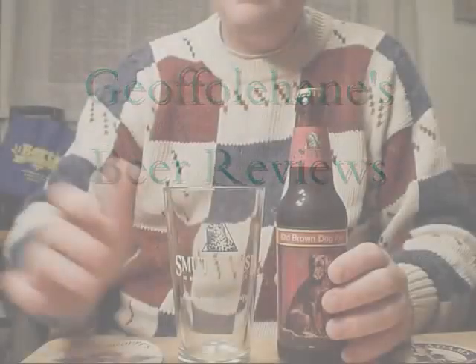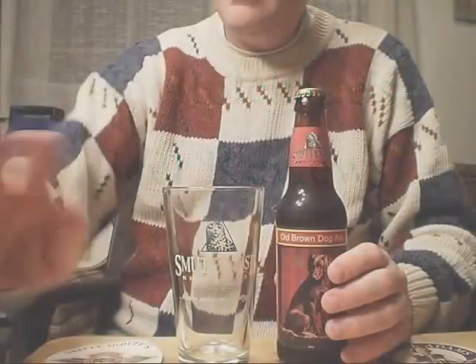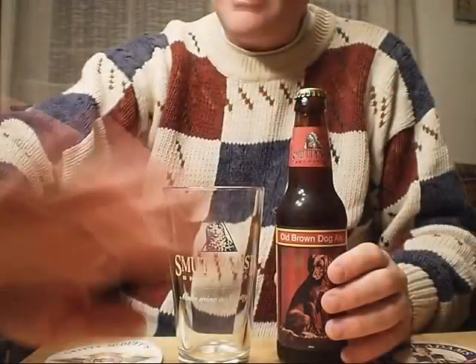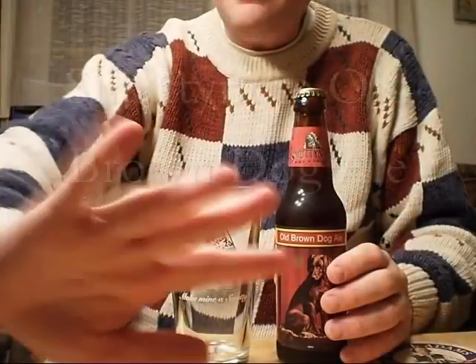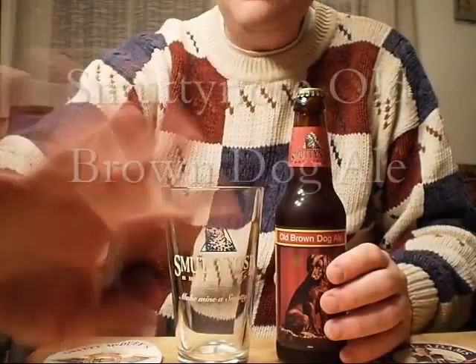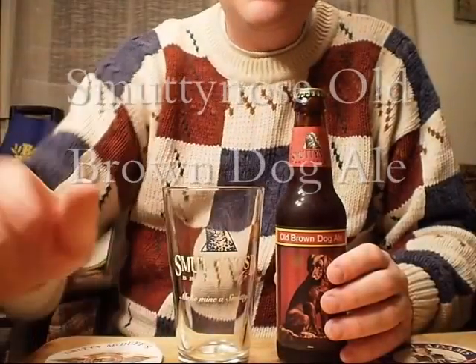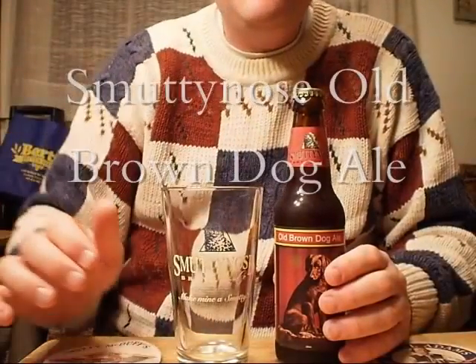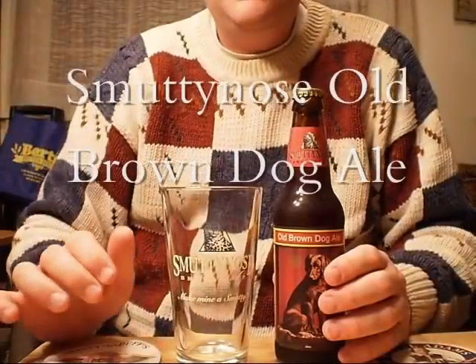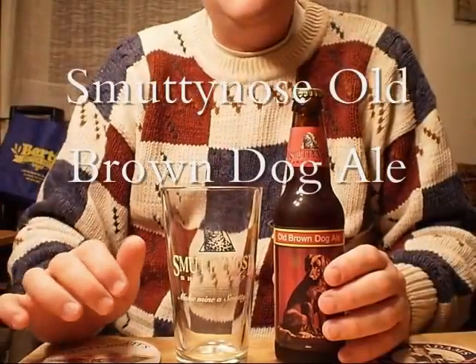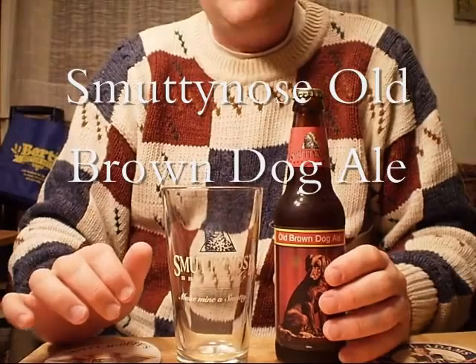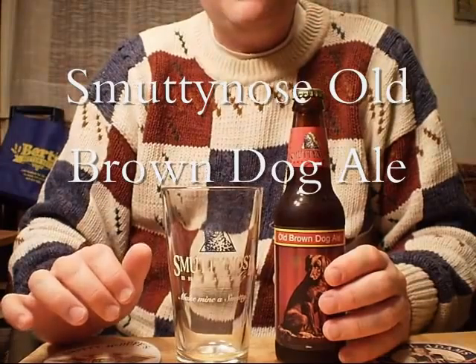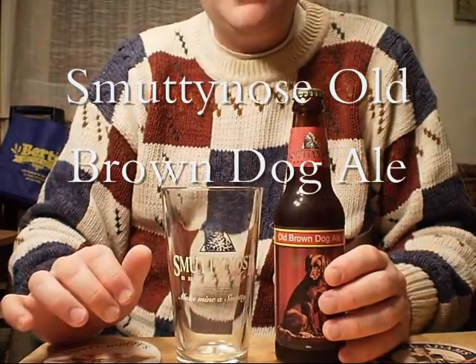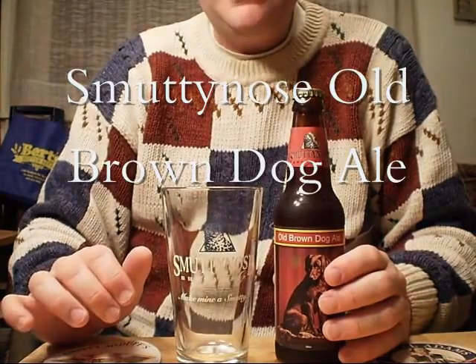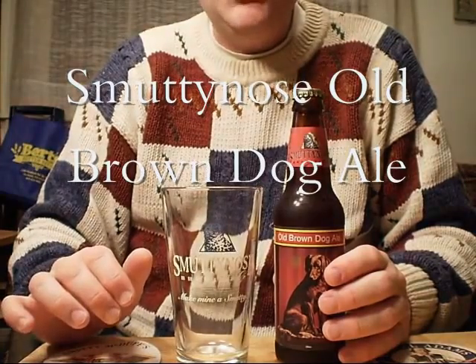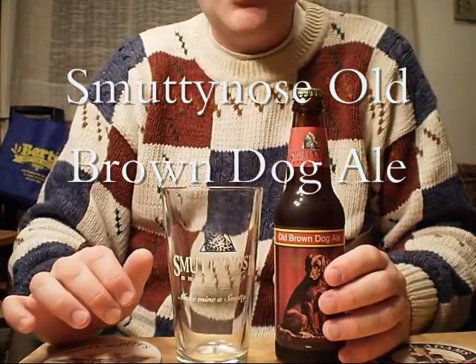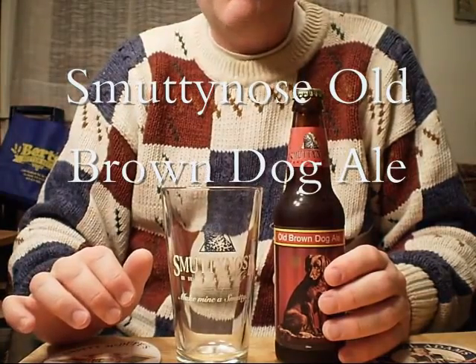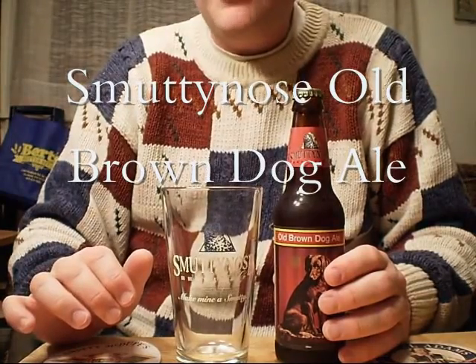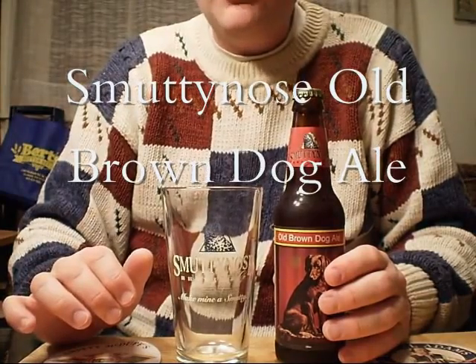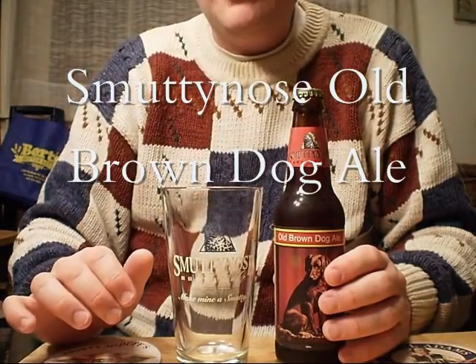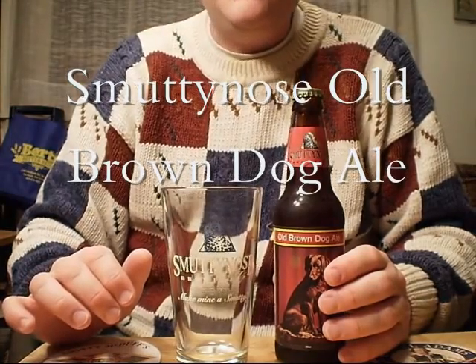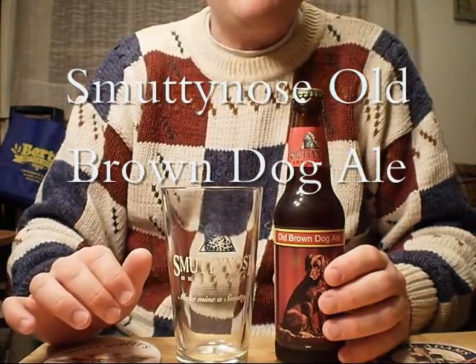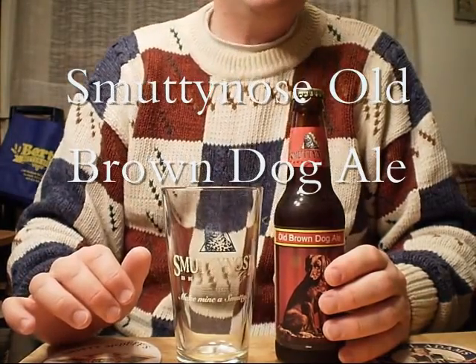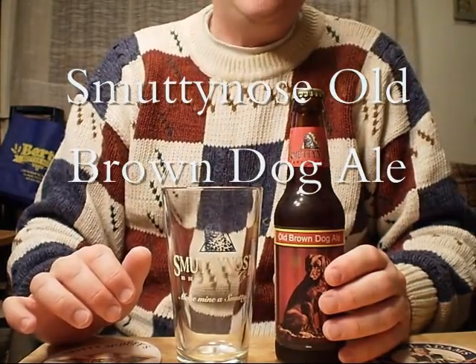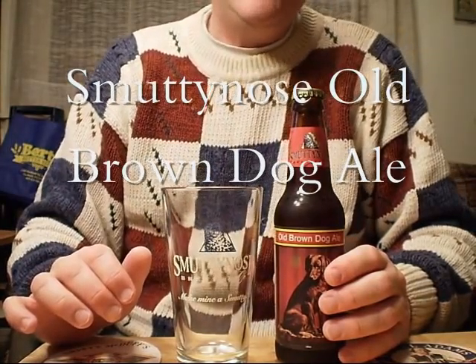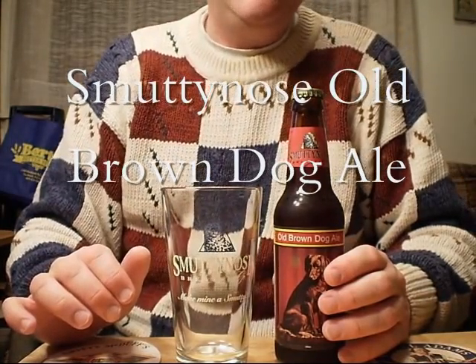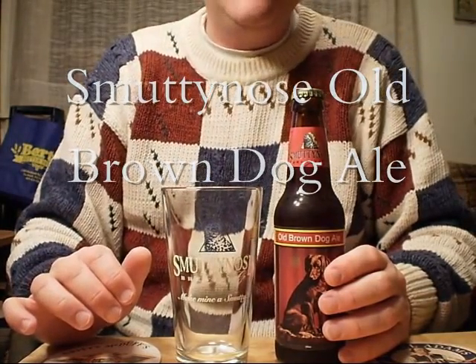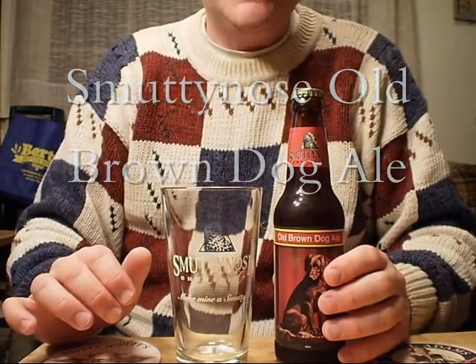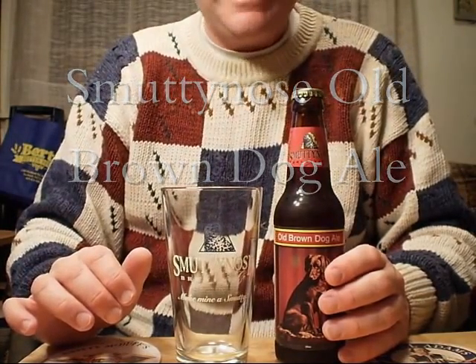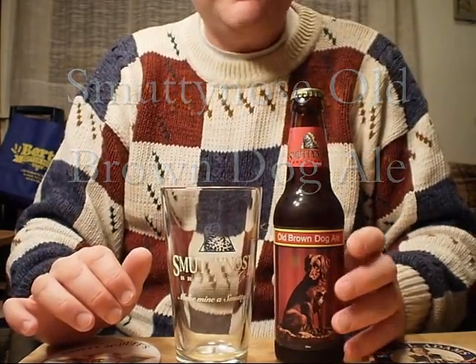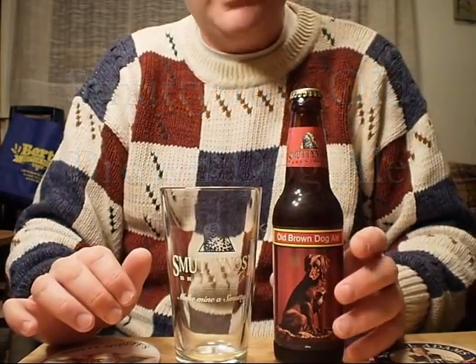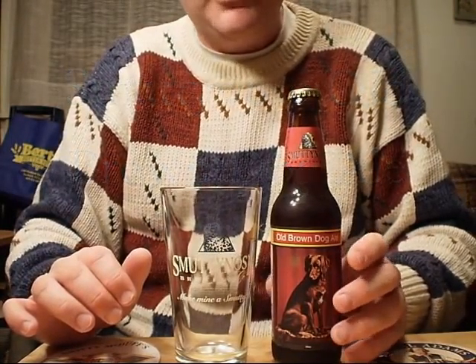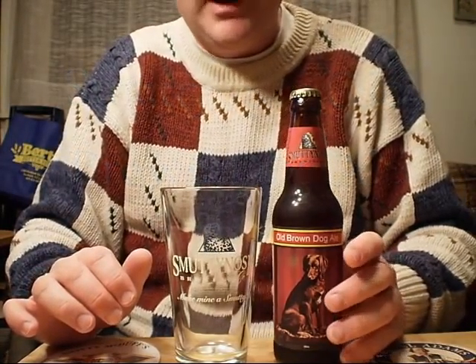Hey there YouTube, Jeff Olehane, your reviewer of New Hampshire and New England brews, back for another one.